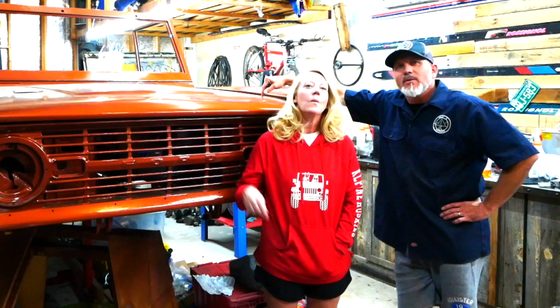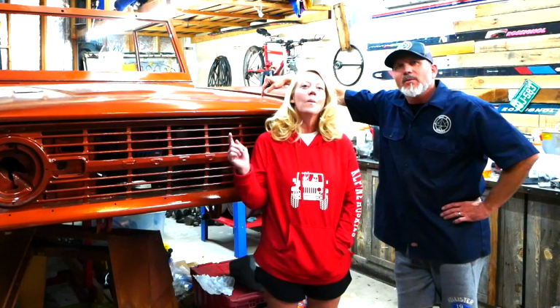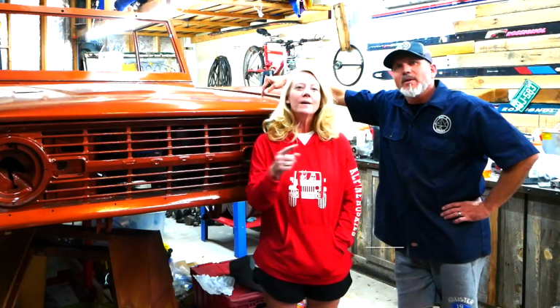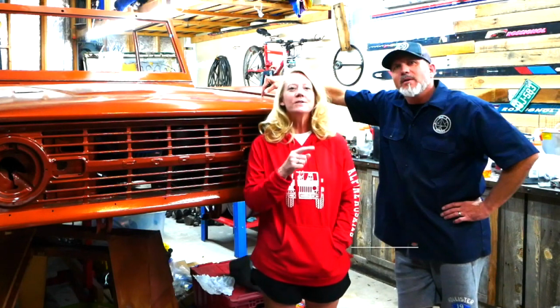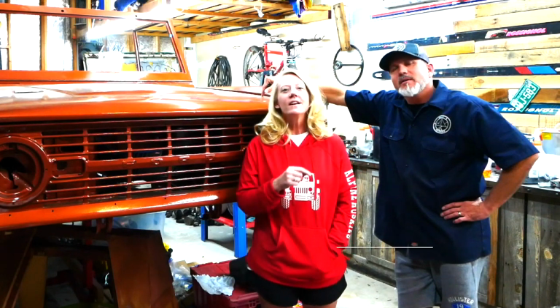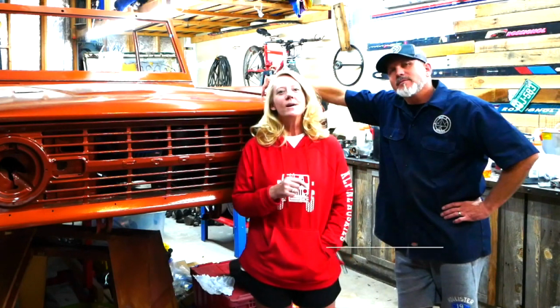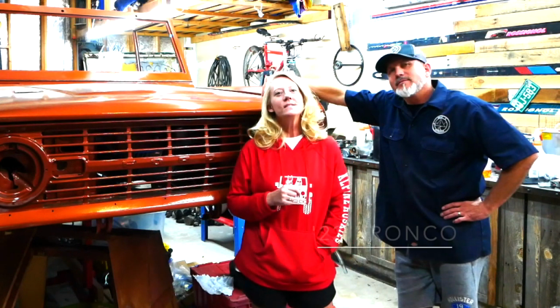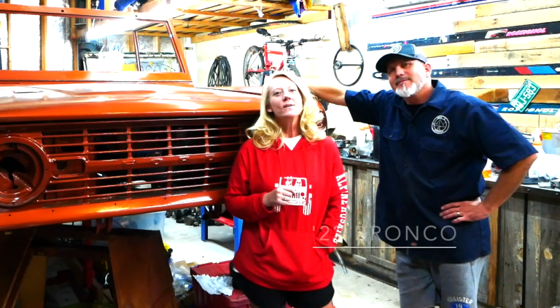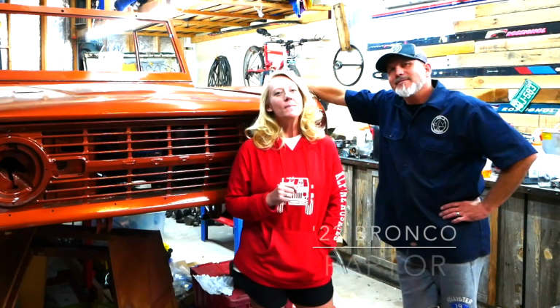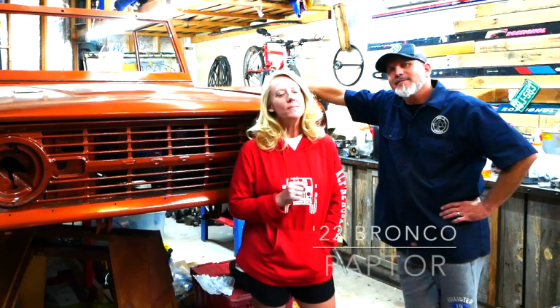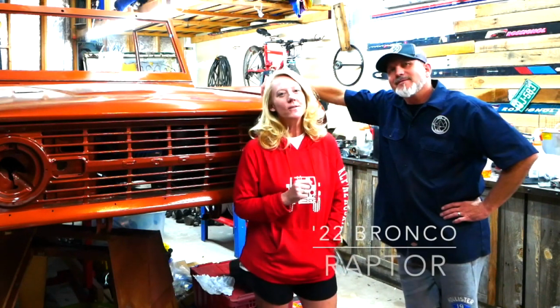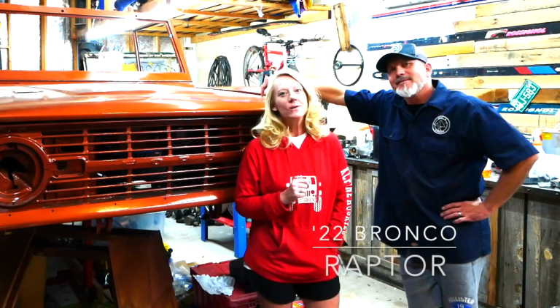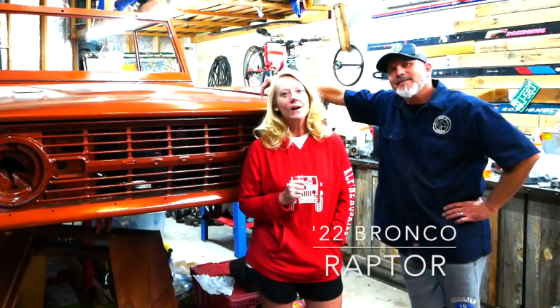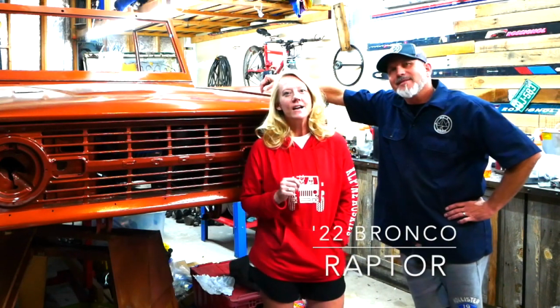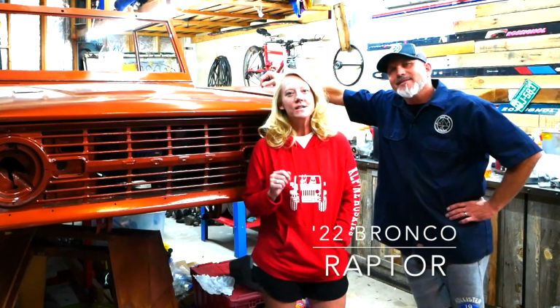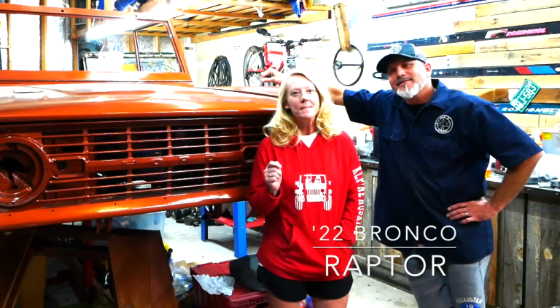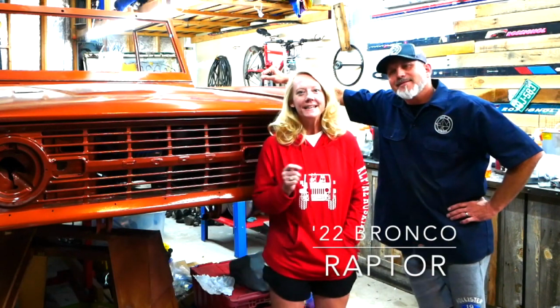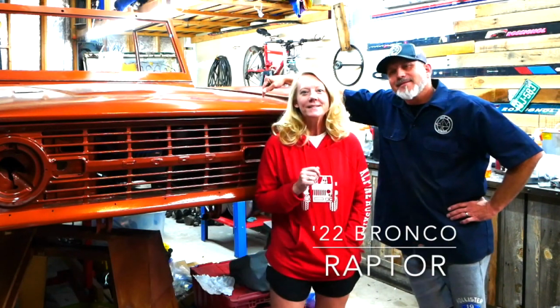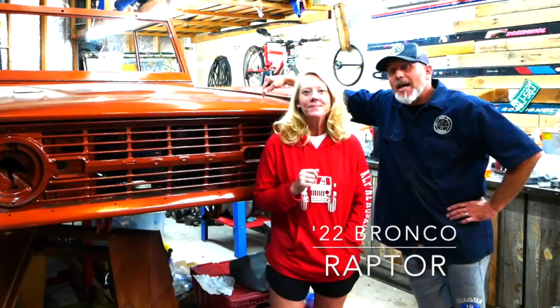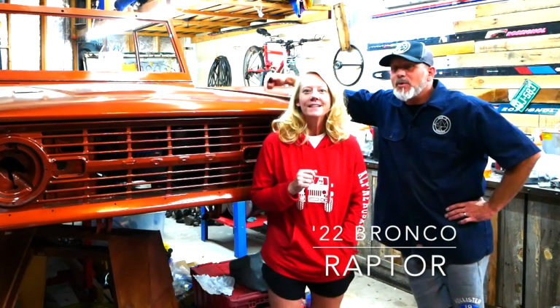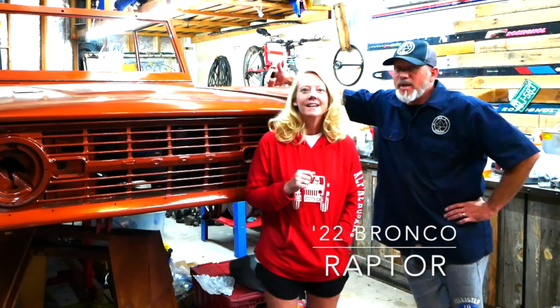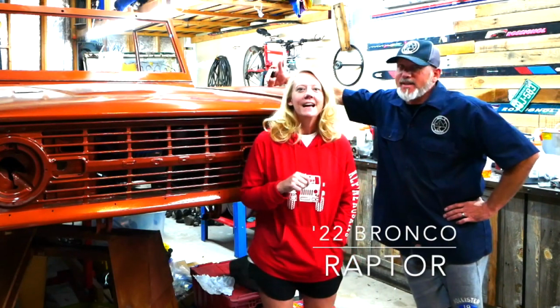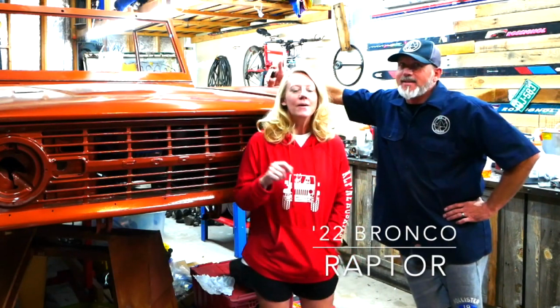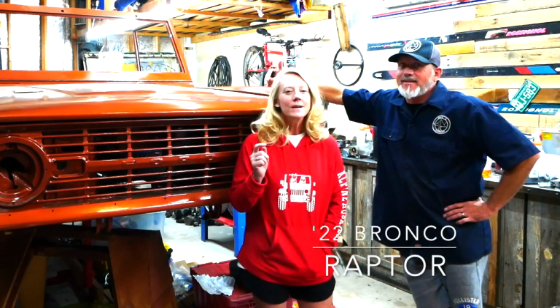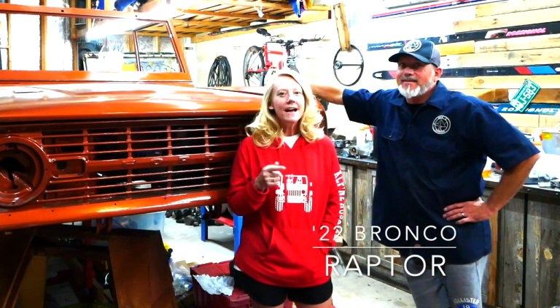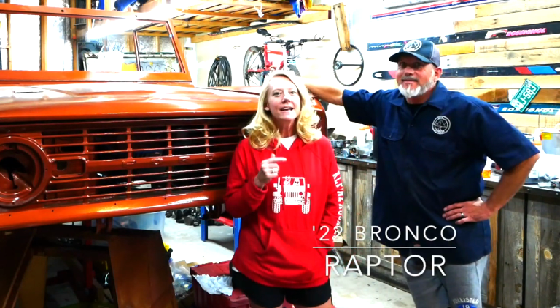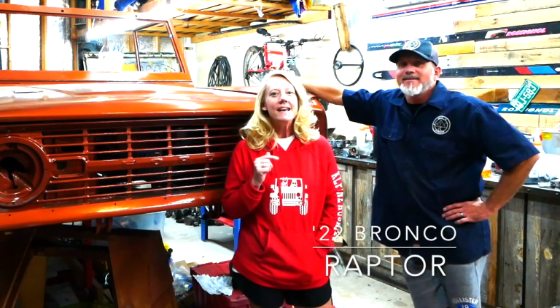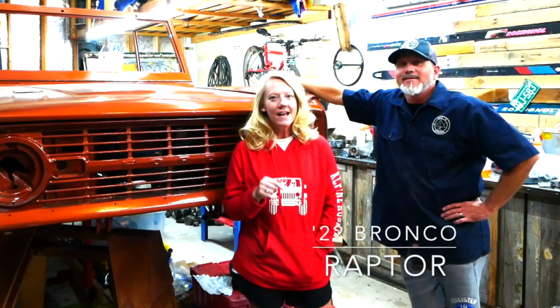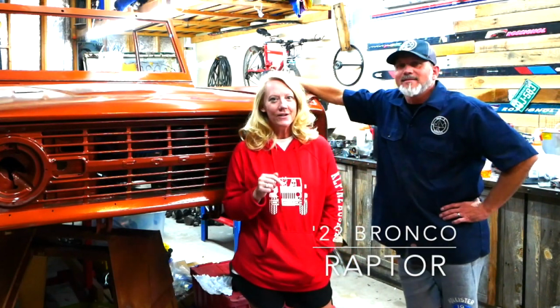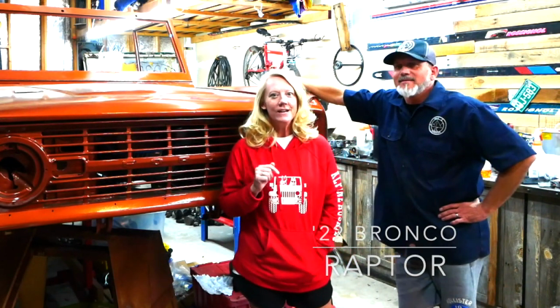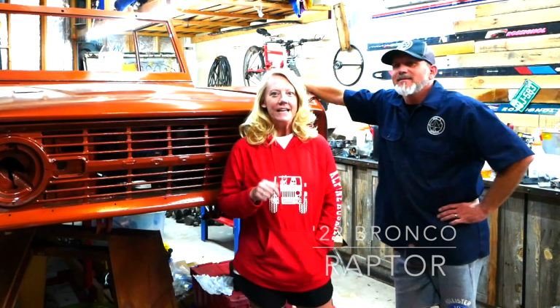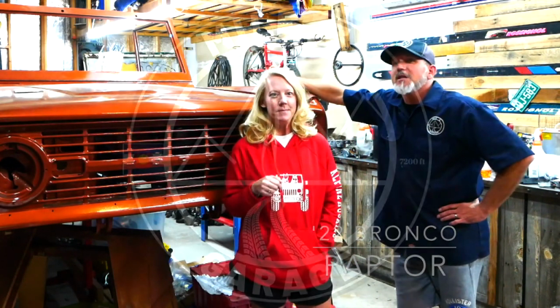Welcome to another episode of My Point Through Garage. I'm Mandi. I'm Chris. And we got another email.